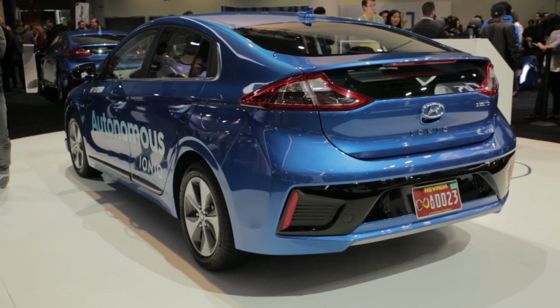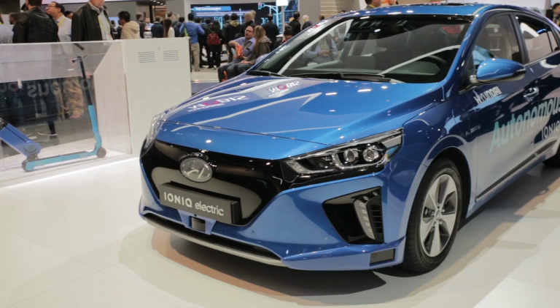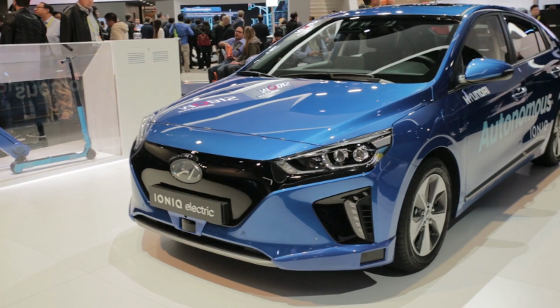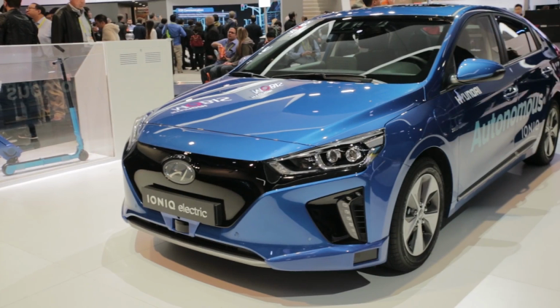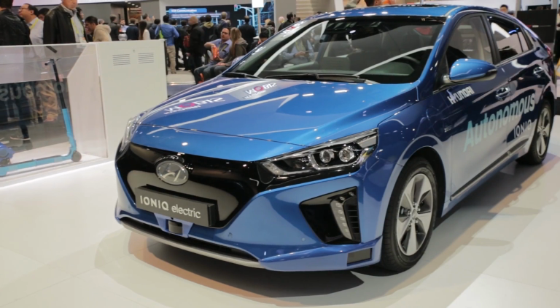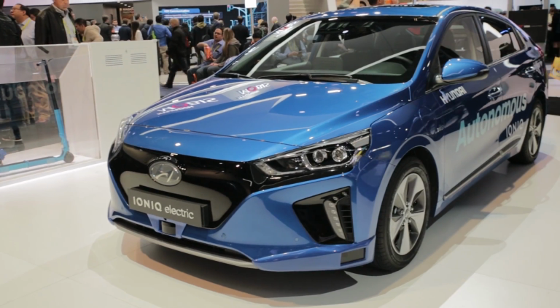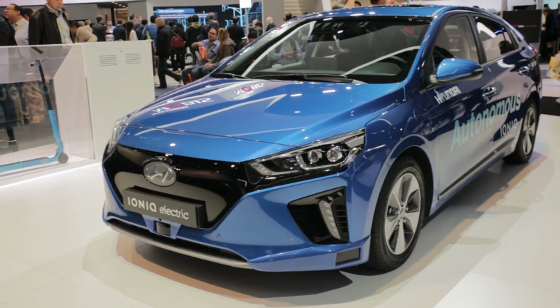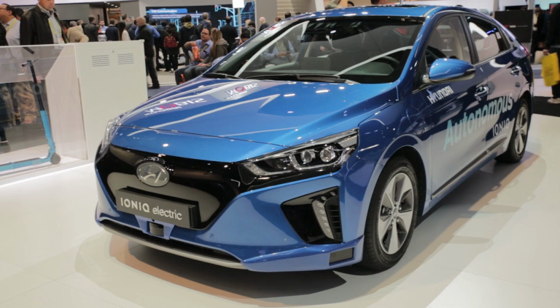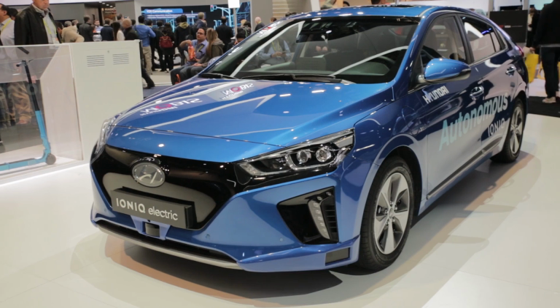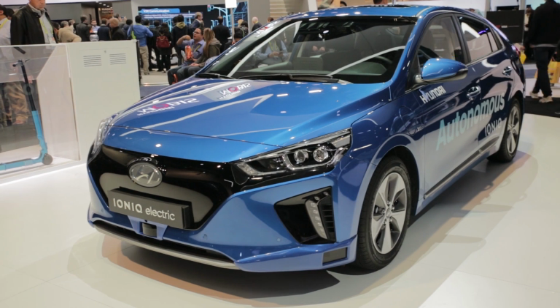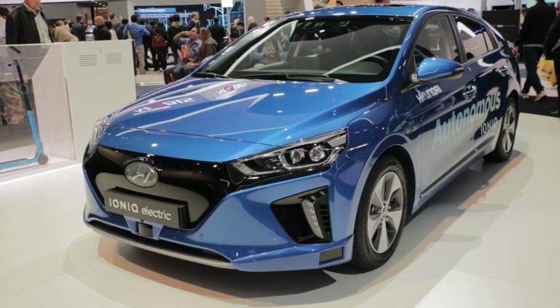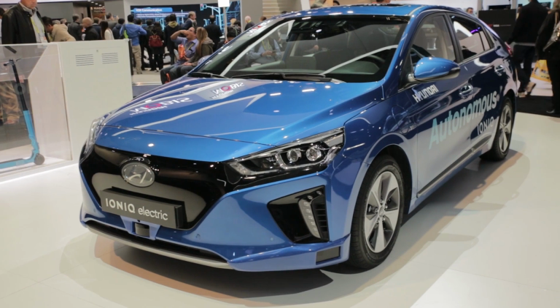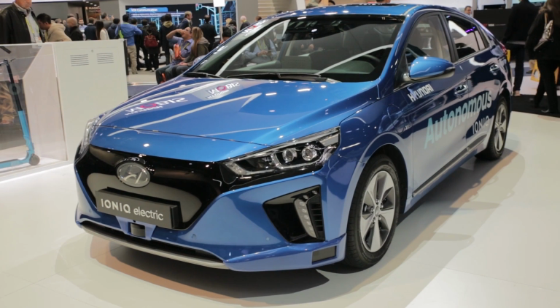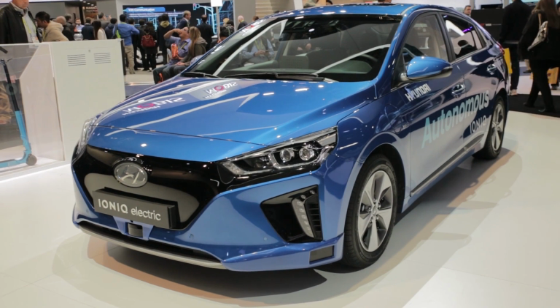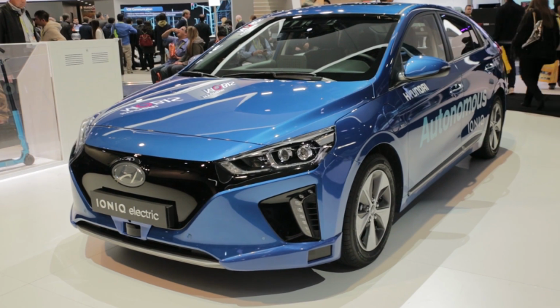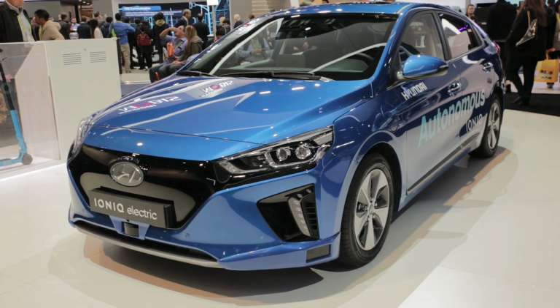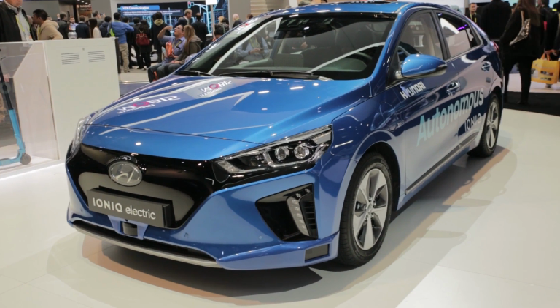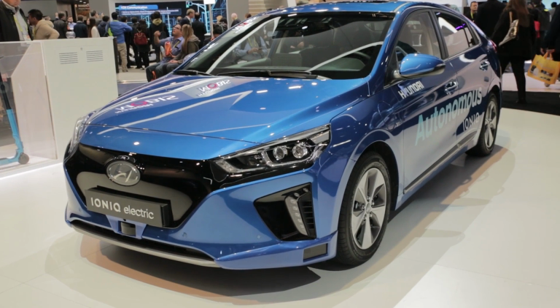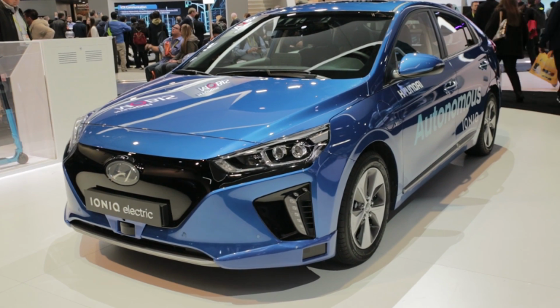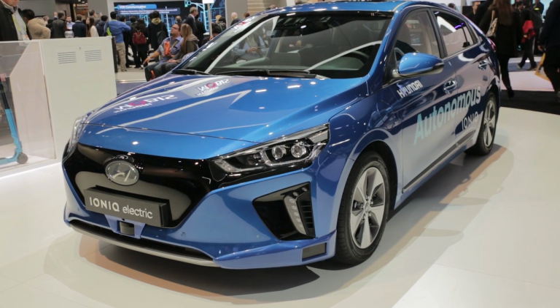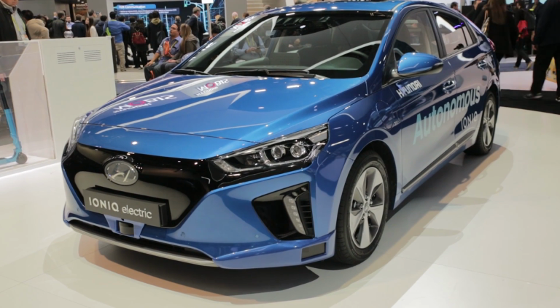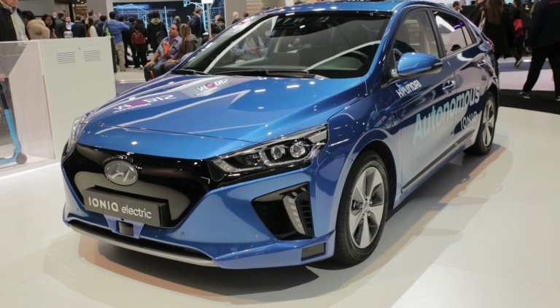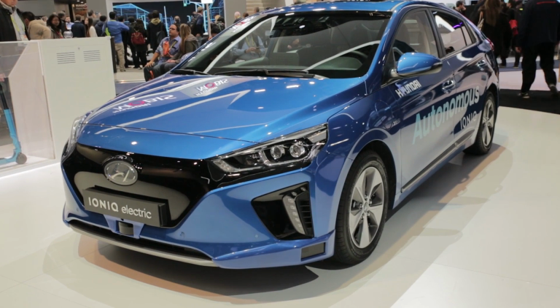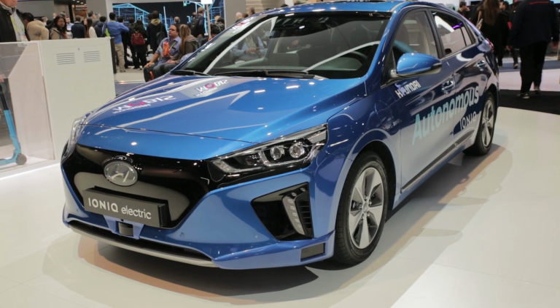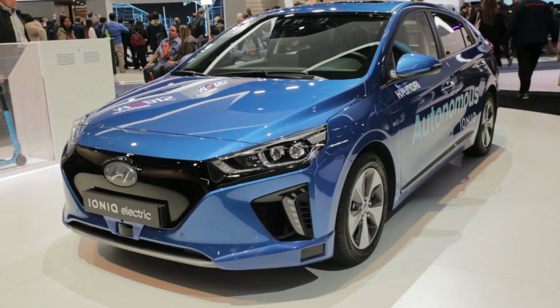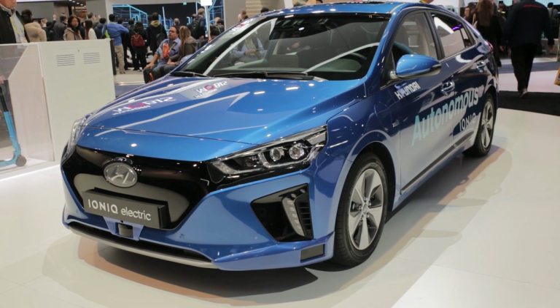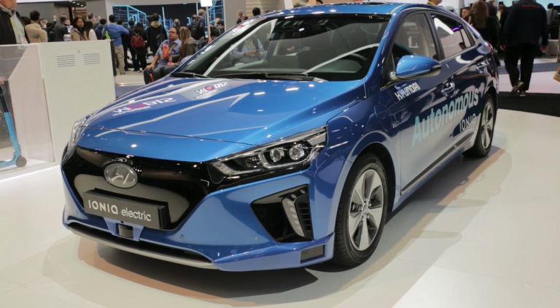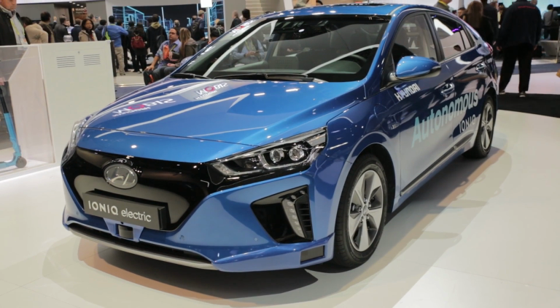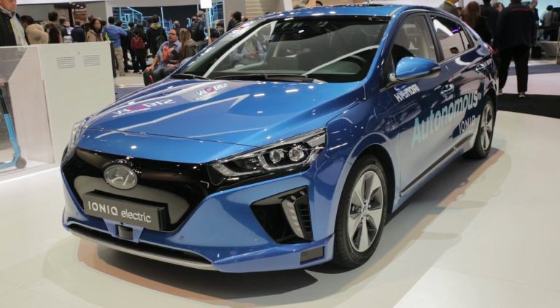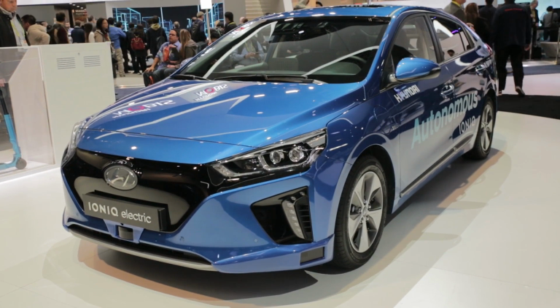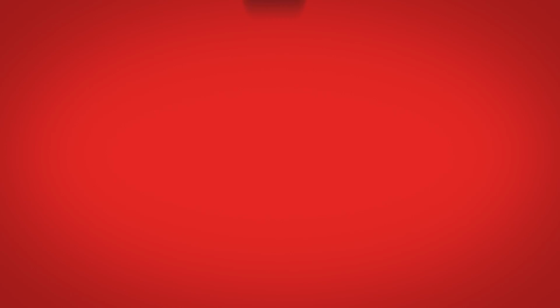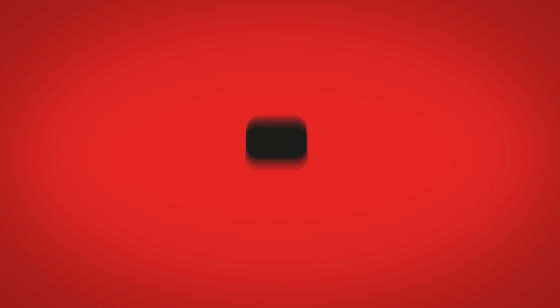For more coverage on autonomous cars and everything else from CES, check Wichitech Daily.